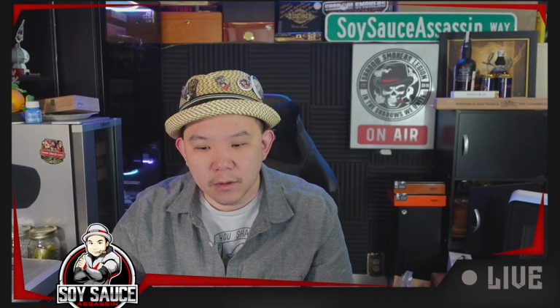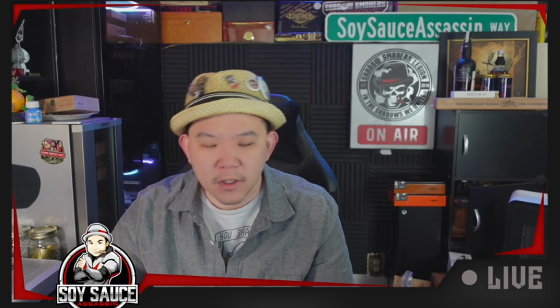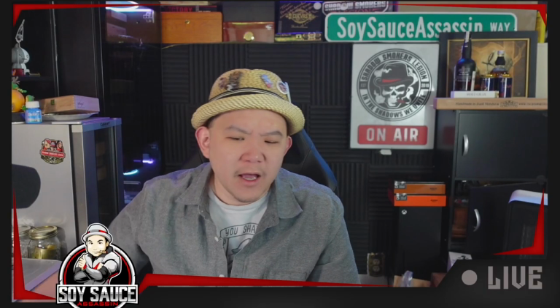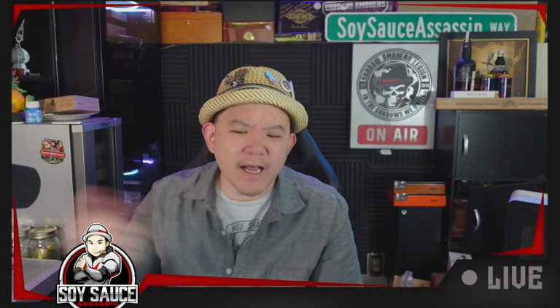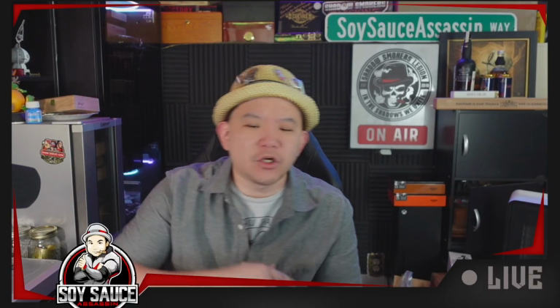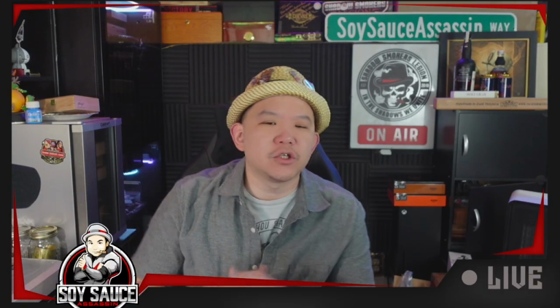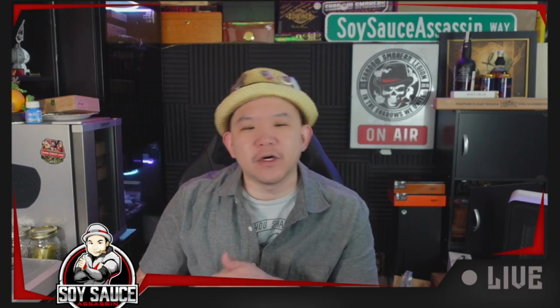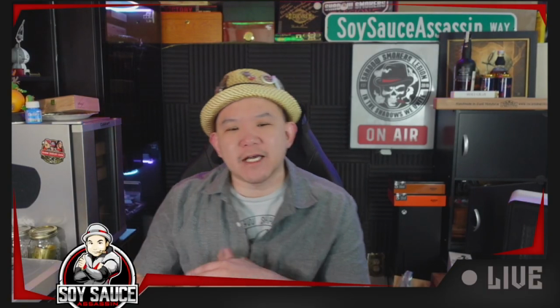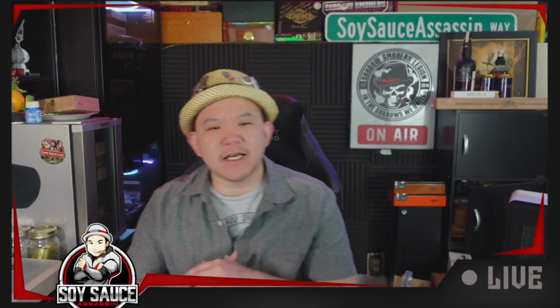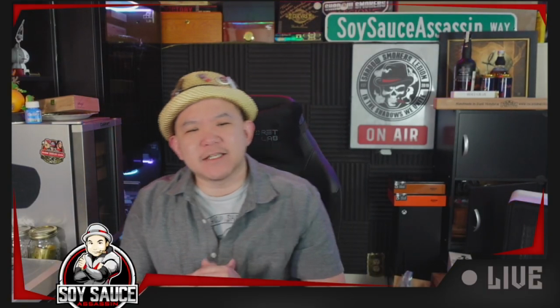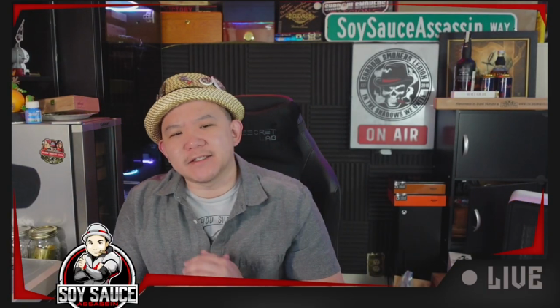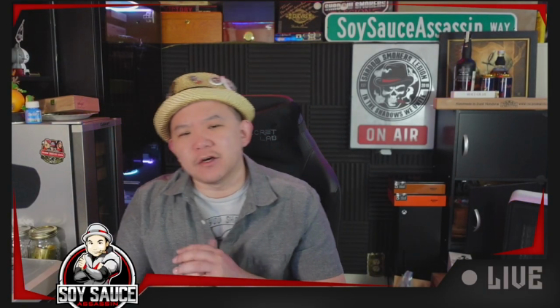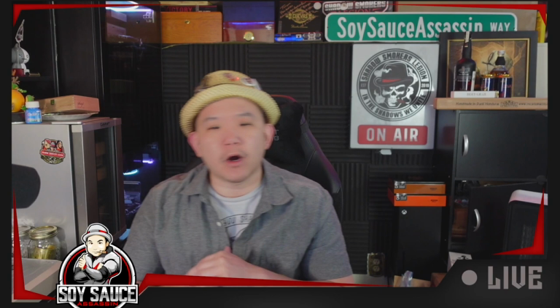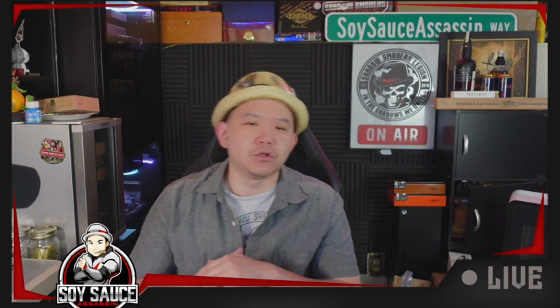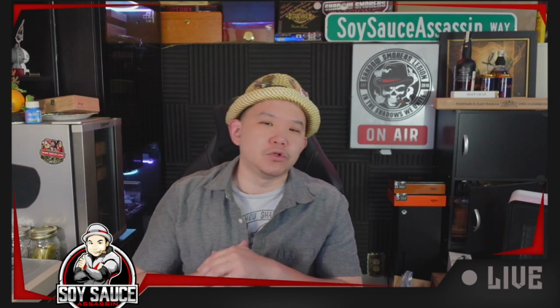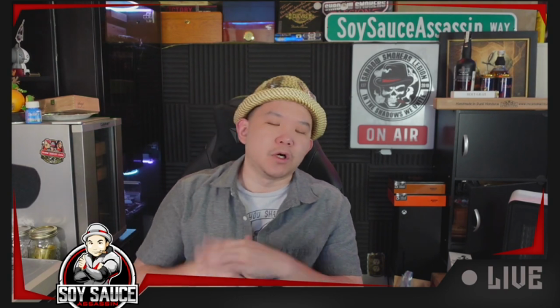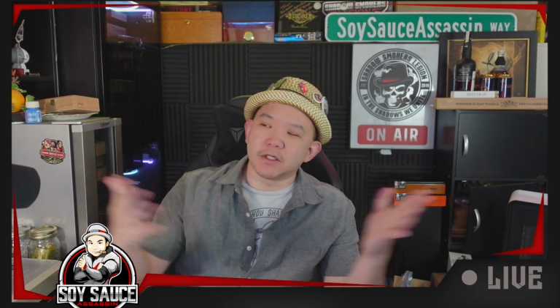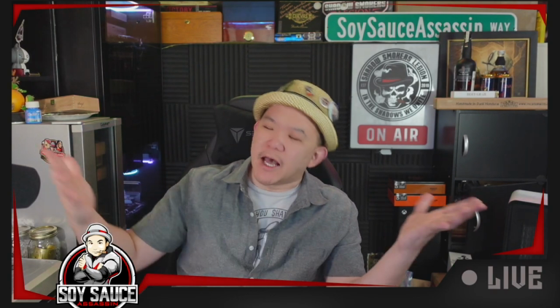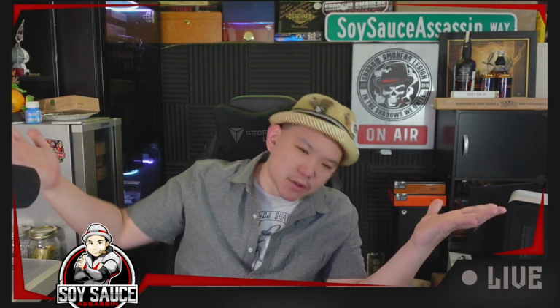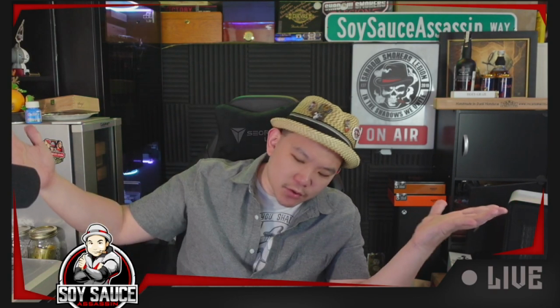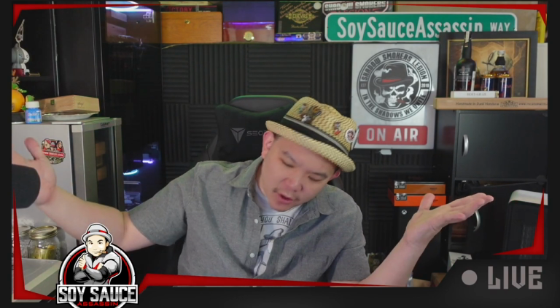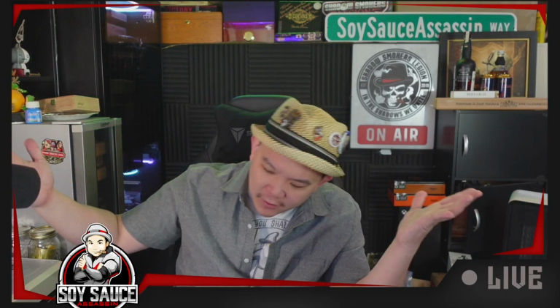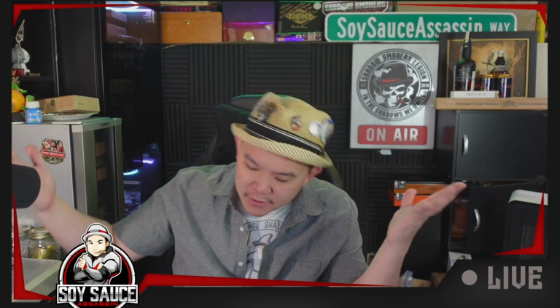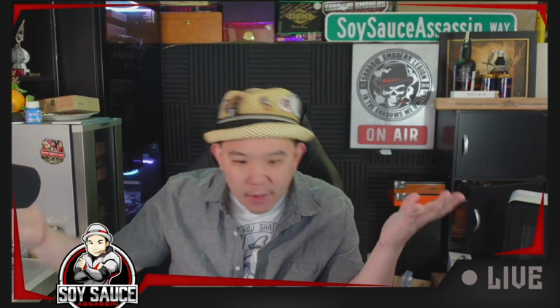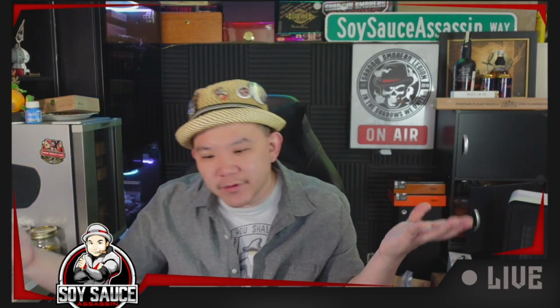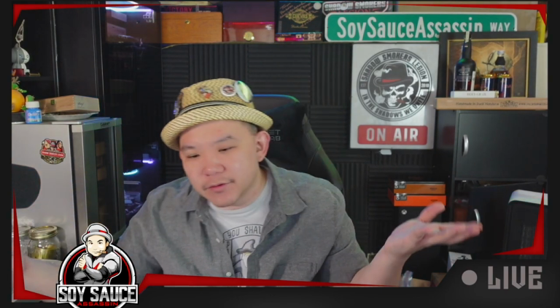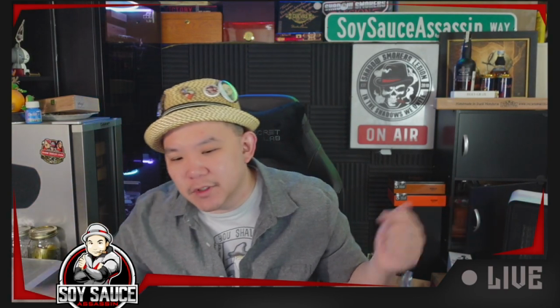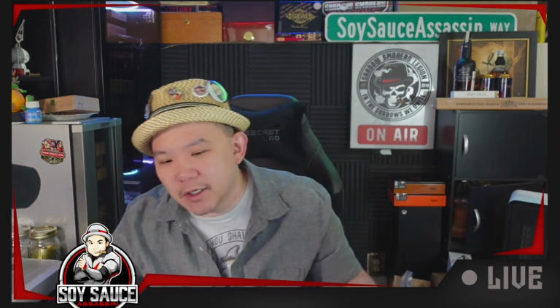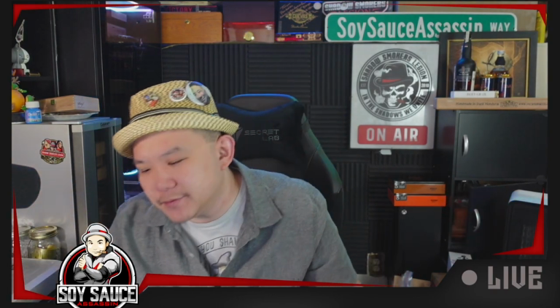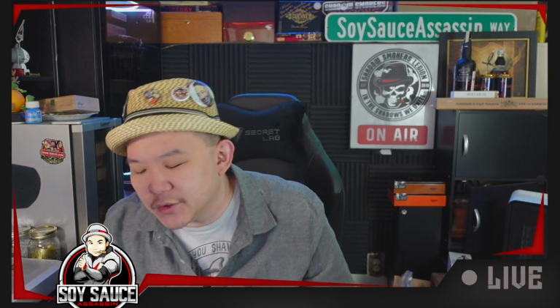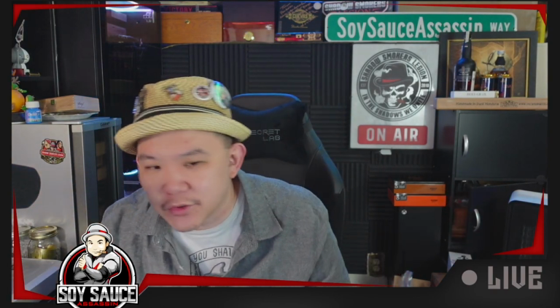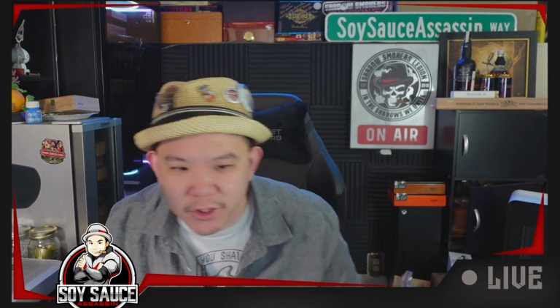Hey guys, Sony the soy sass assassin, welcome to another episode of Sega Review. You know, the usual shit.